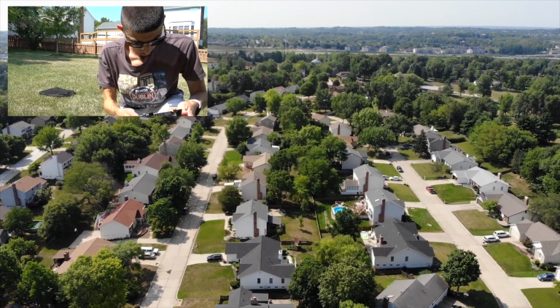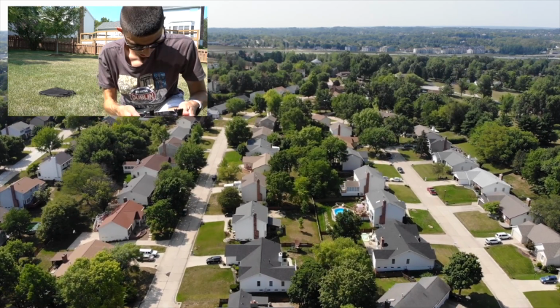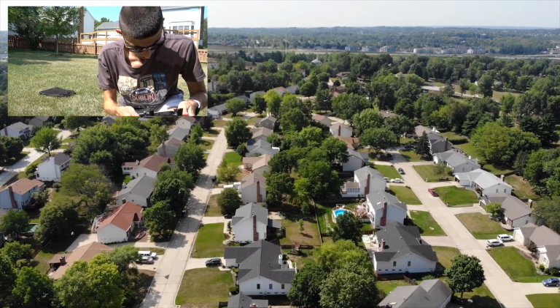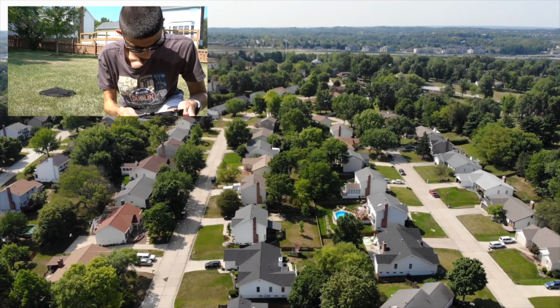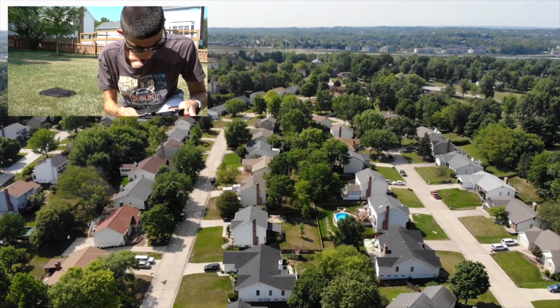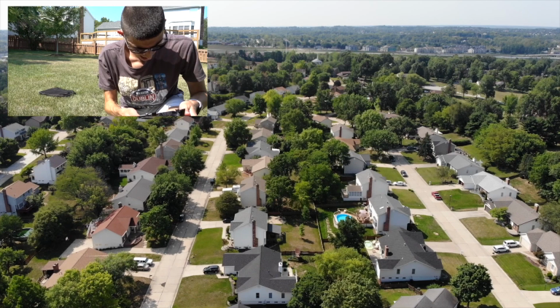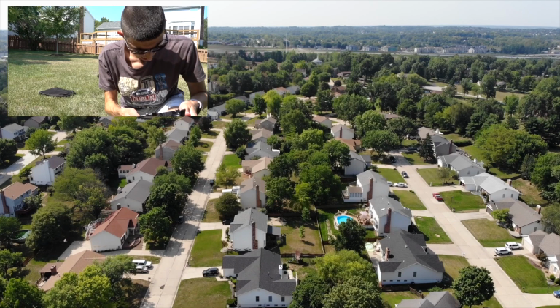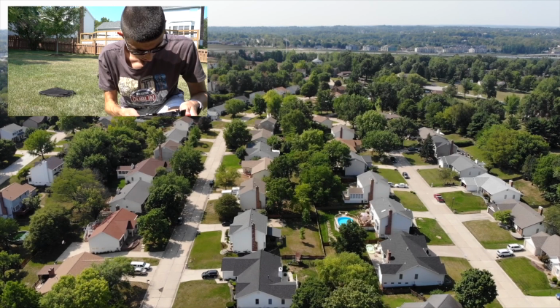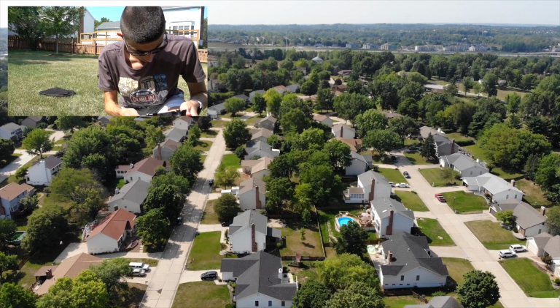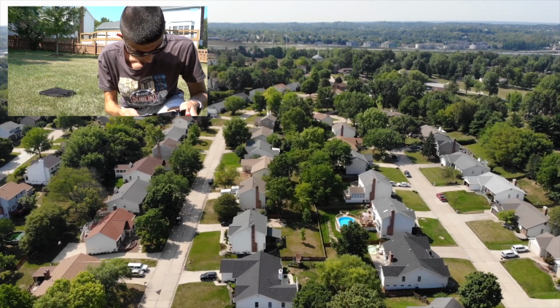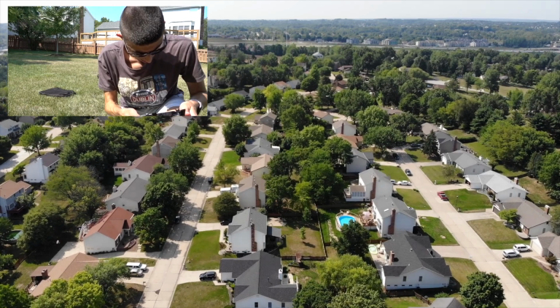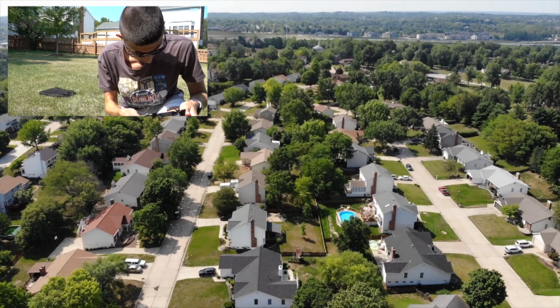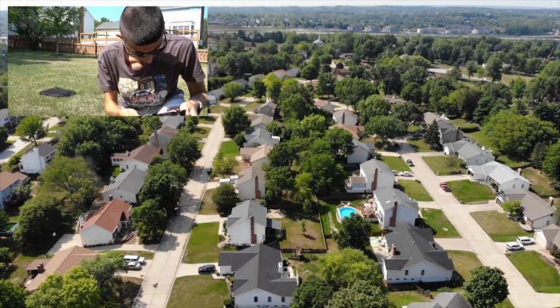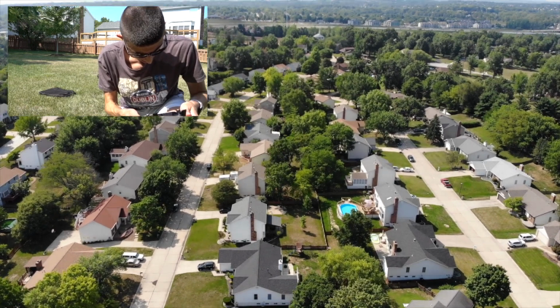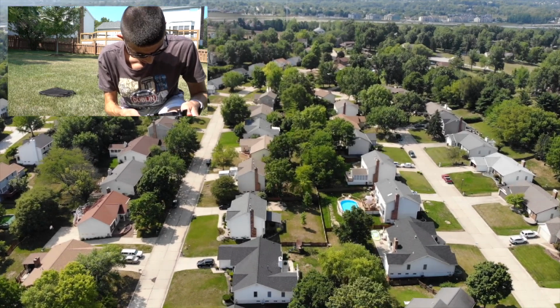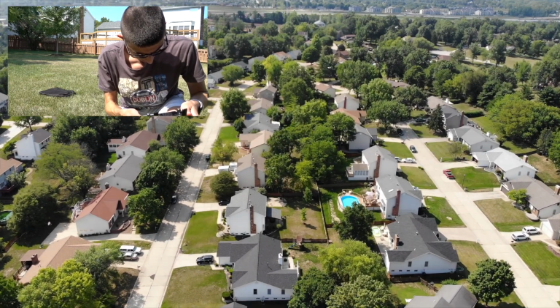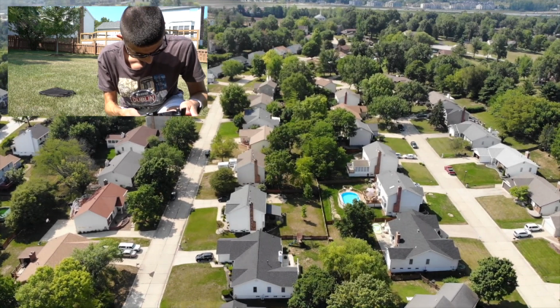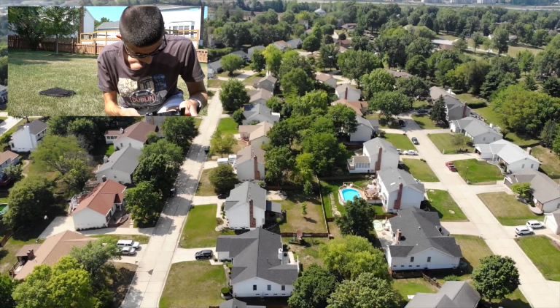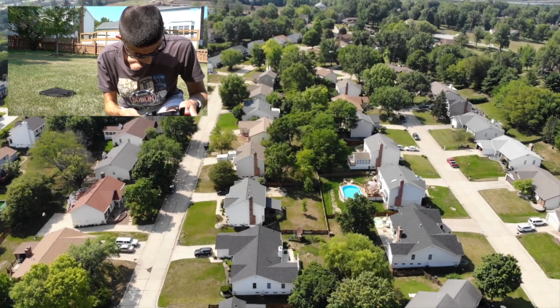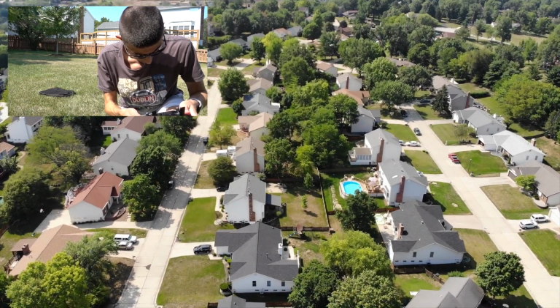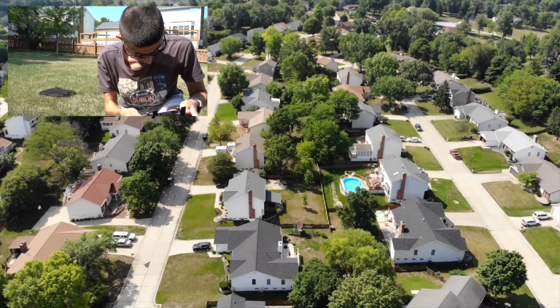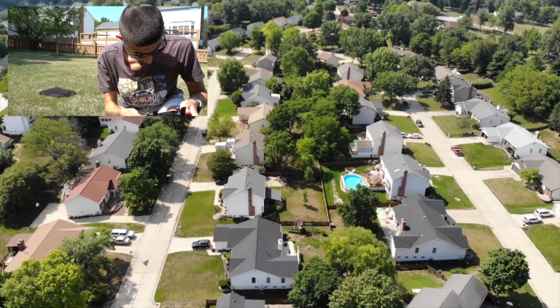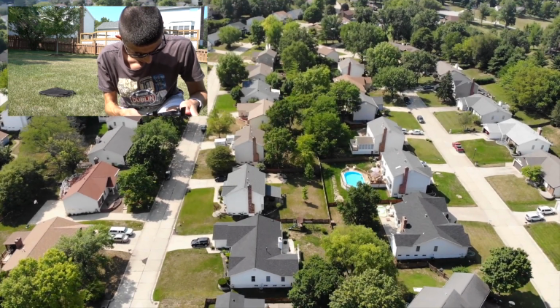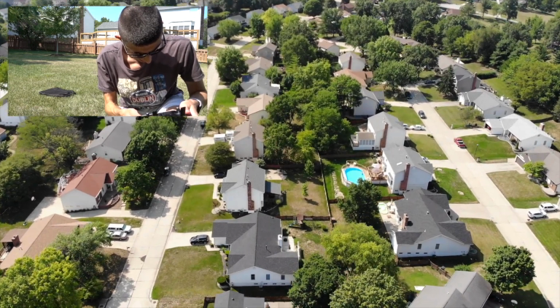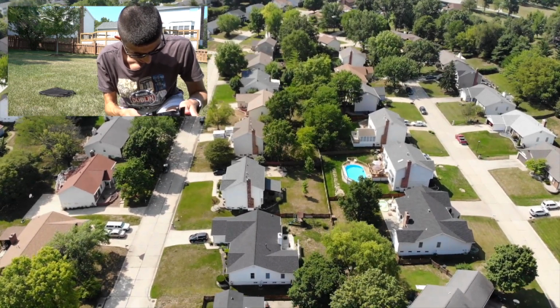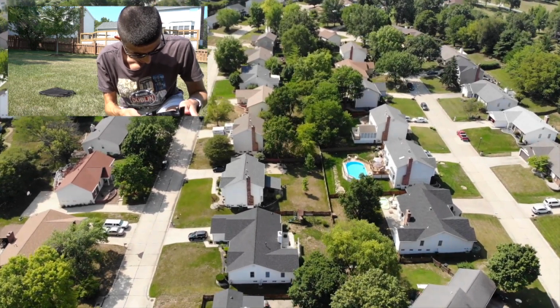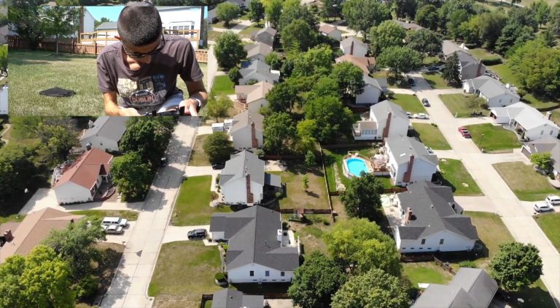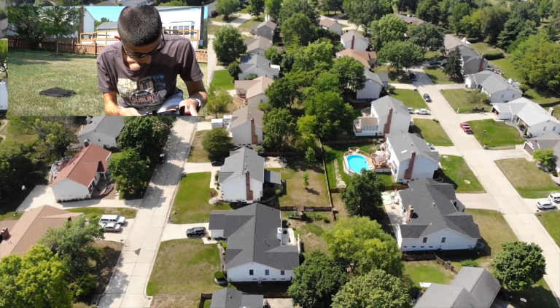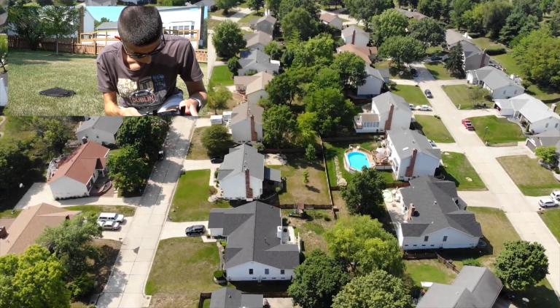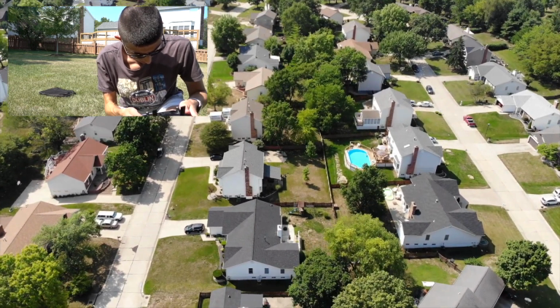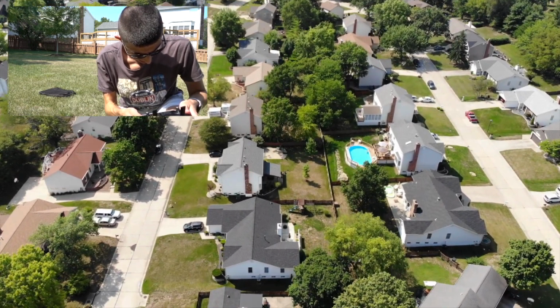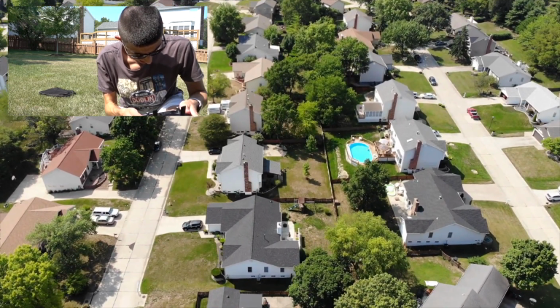You can see it on the way back. The second house down is mine.